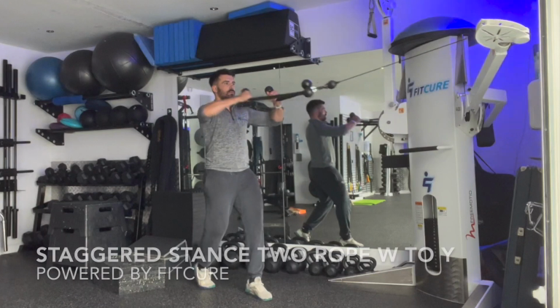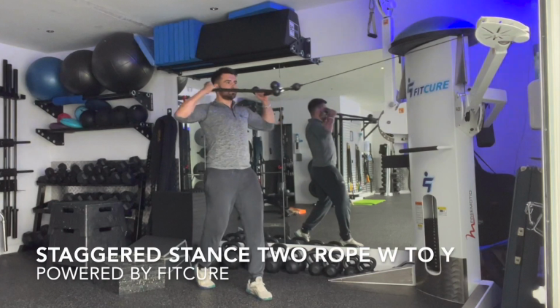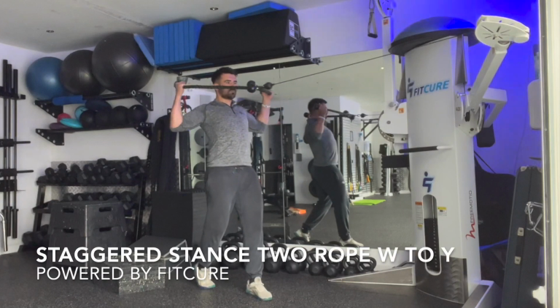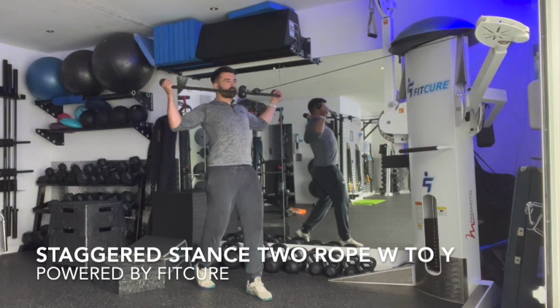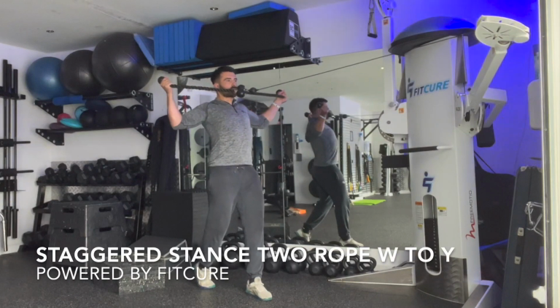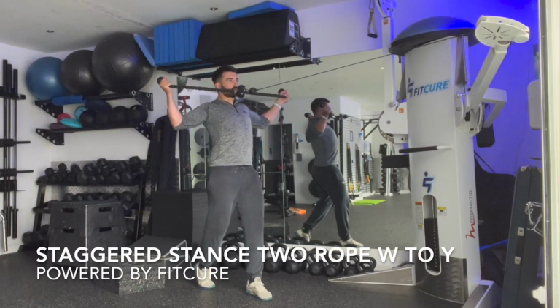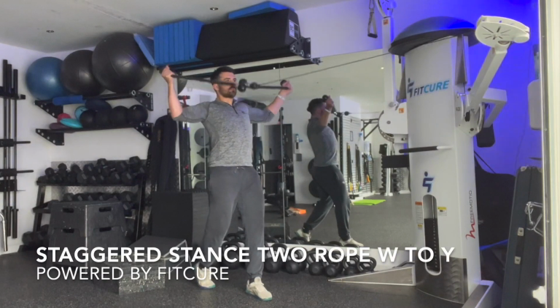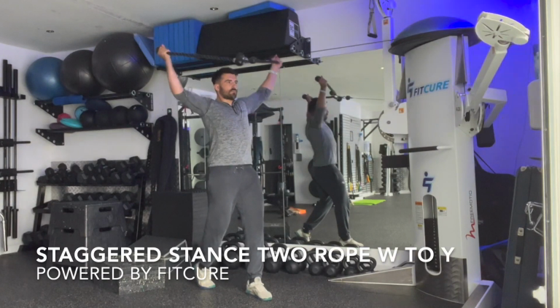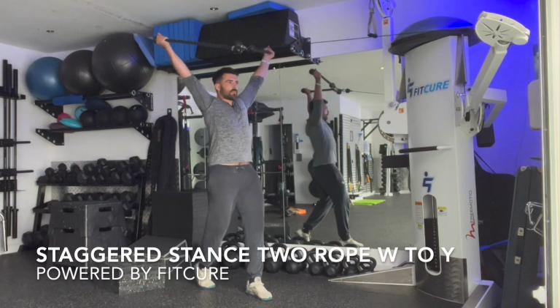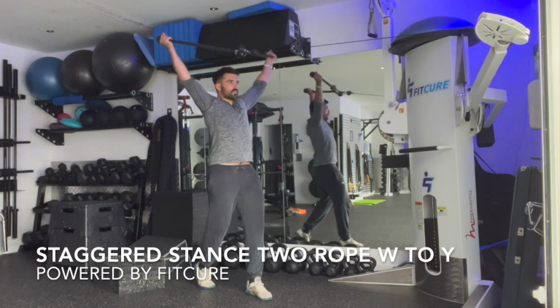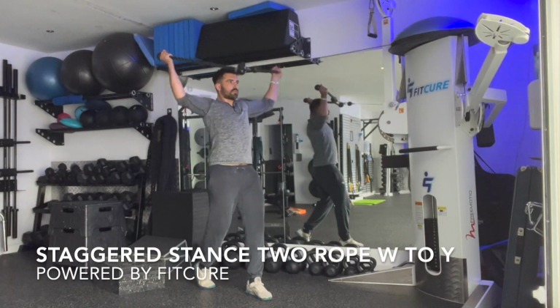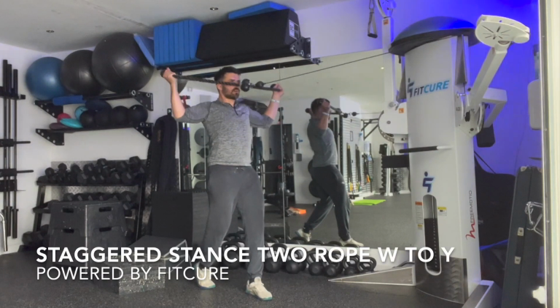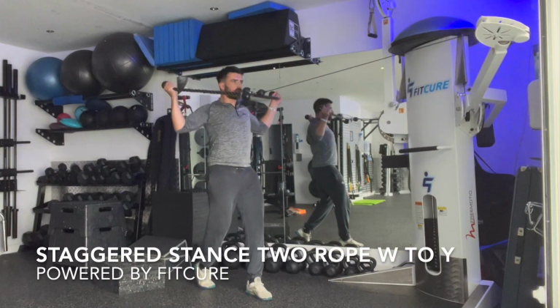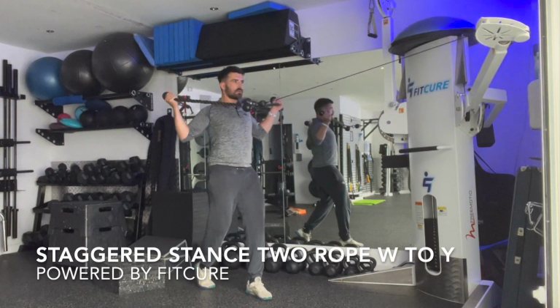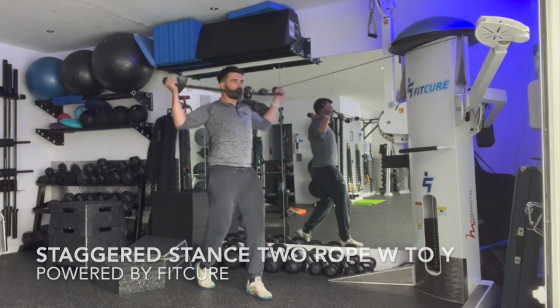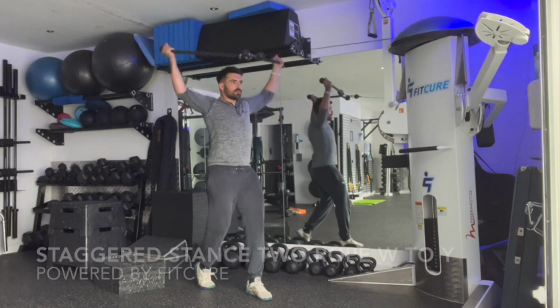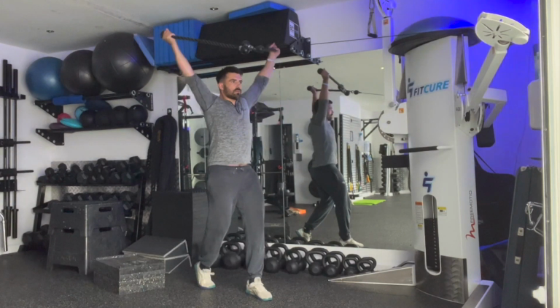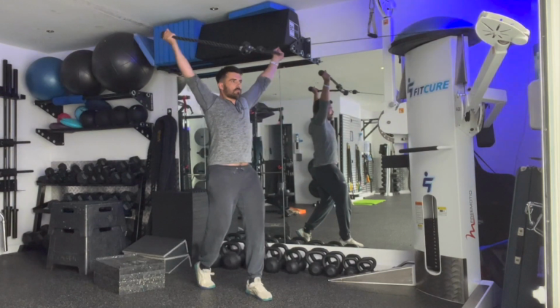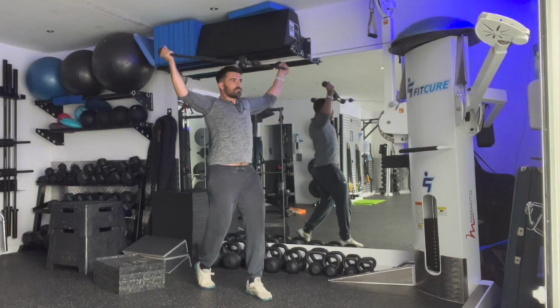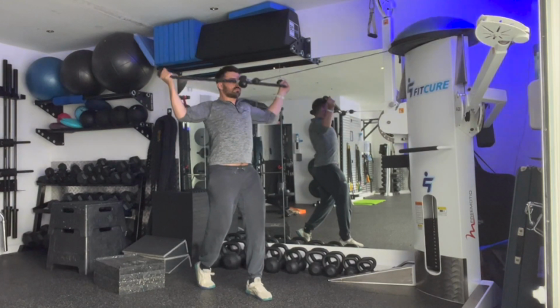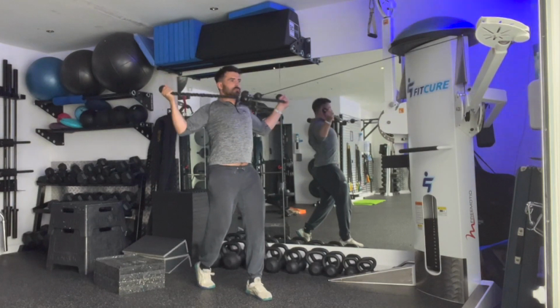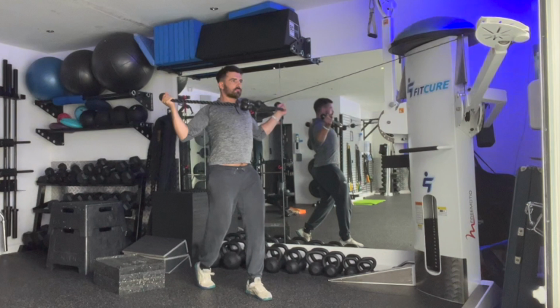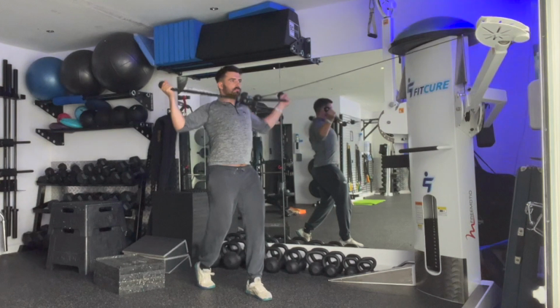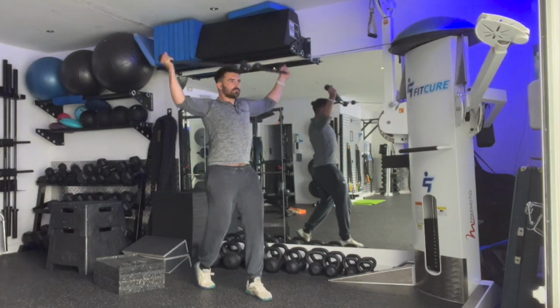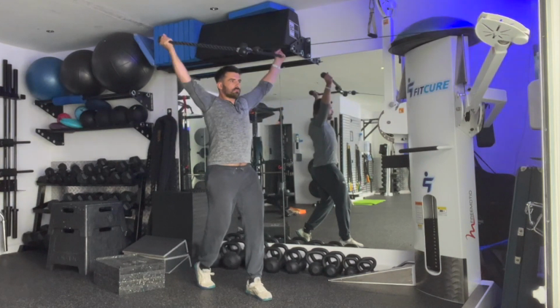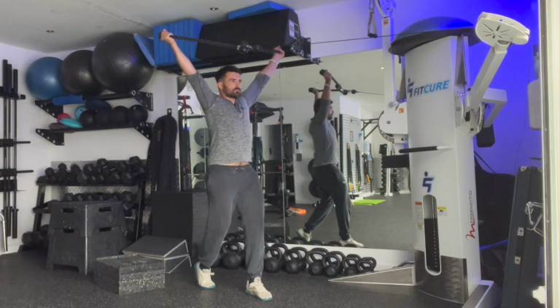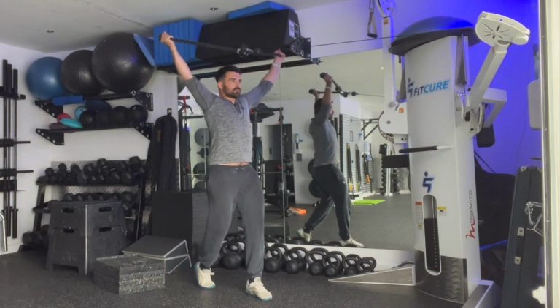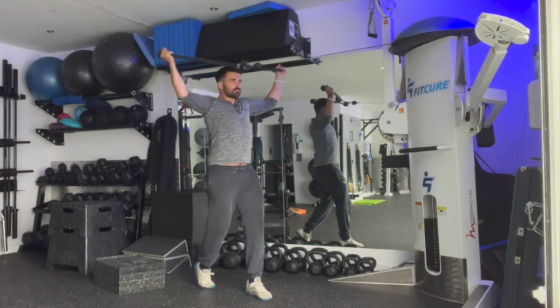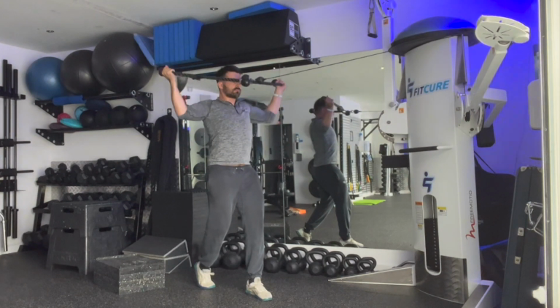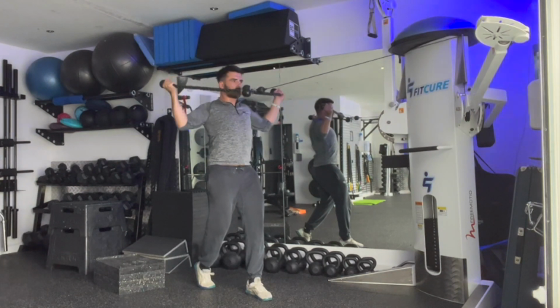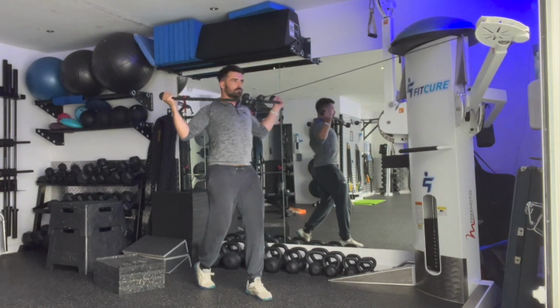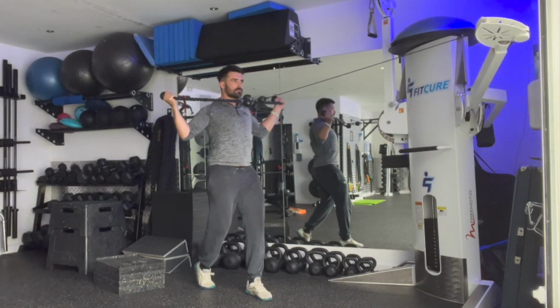Staggered stance, two rope, W to Y. So with one foot forward, one foot back, on the toes on the back foot, feeling that big toe flex.